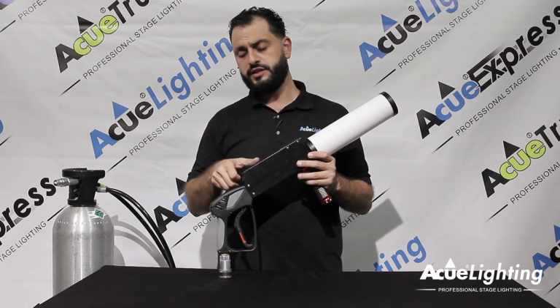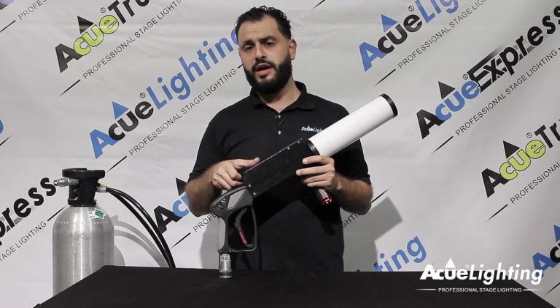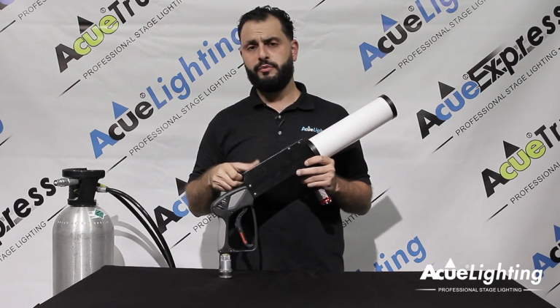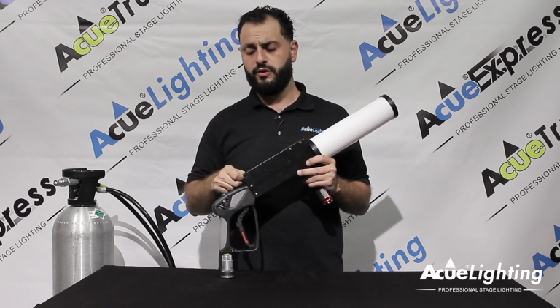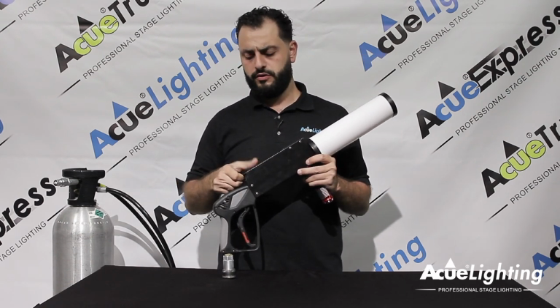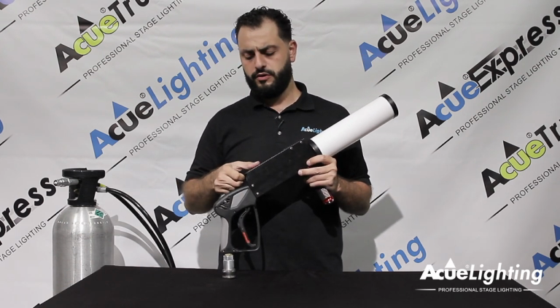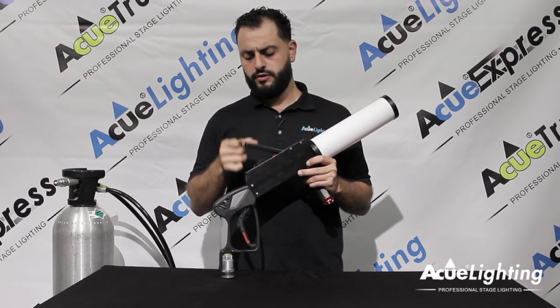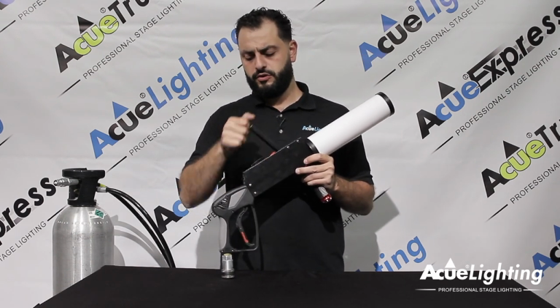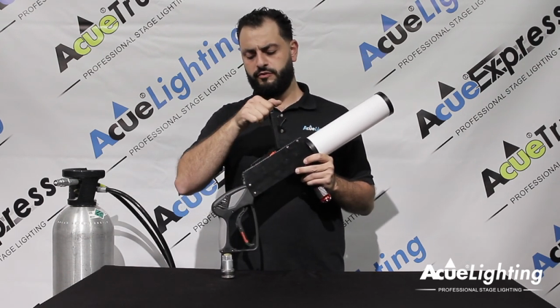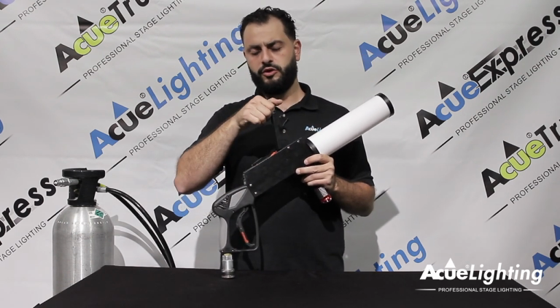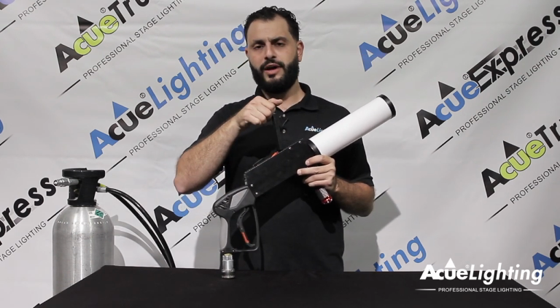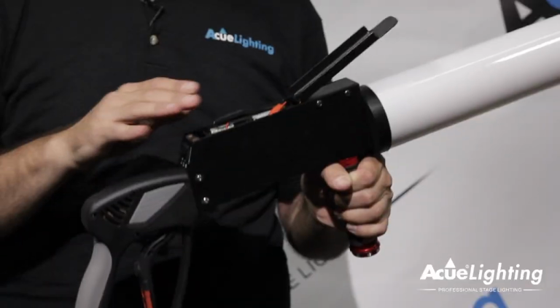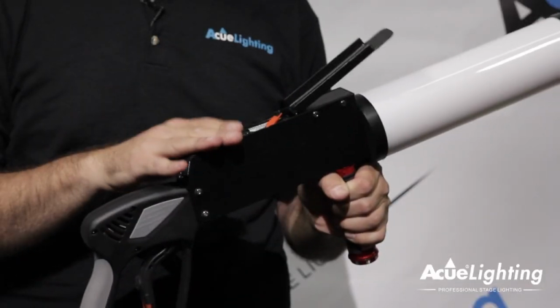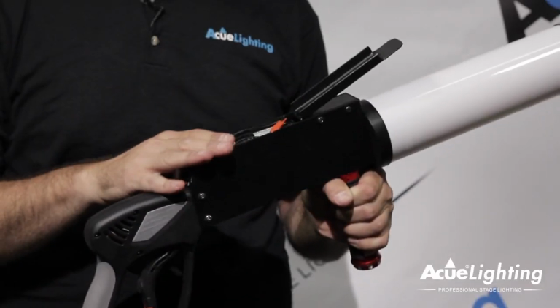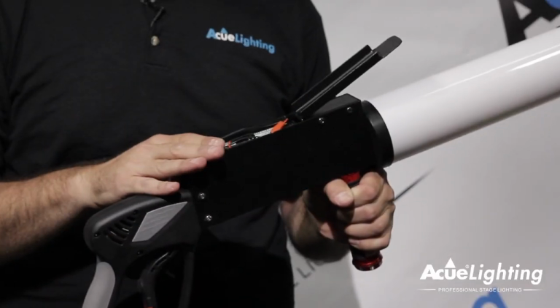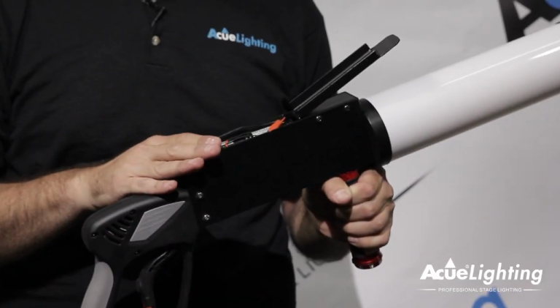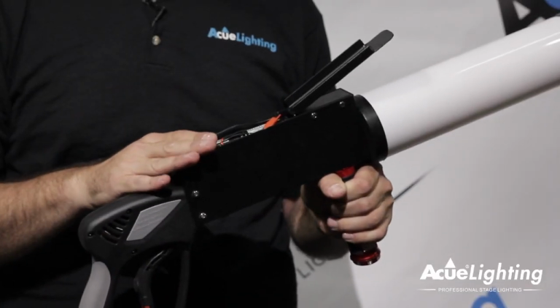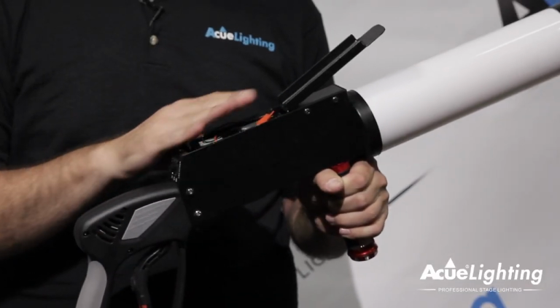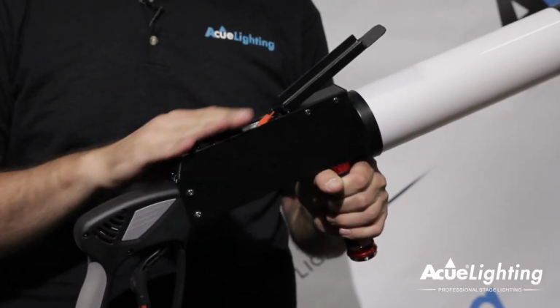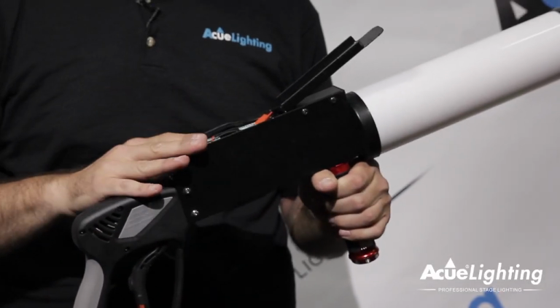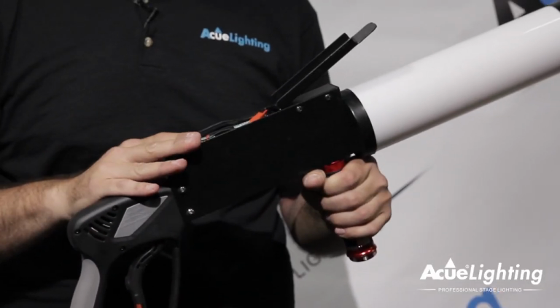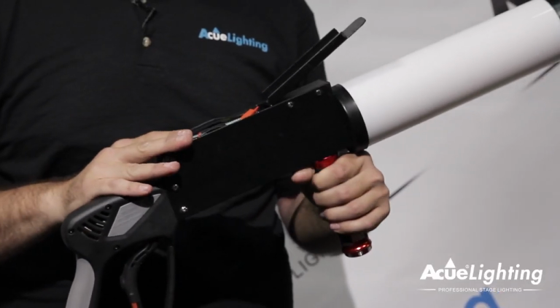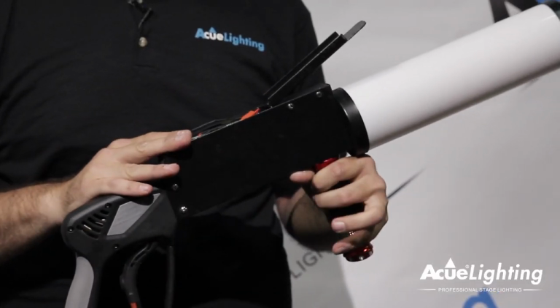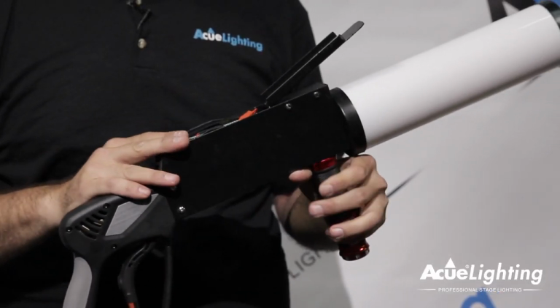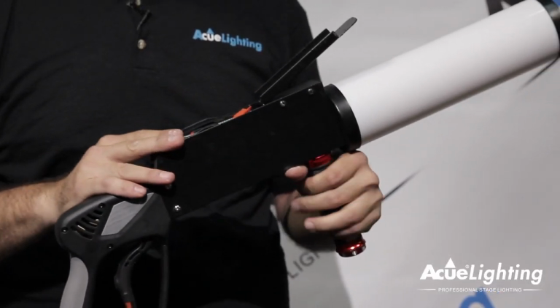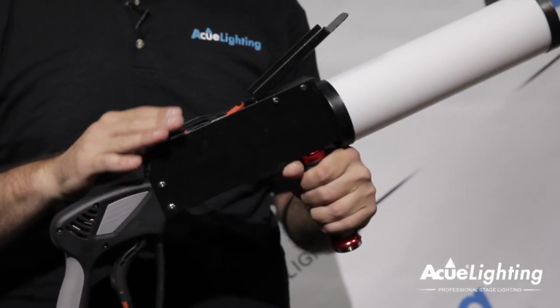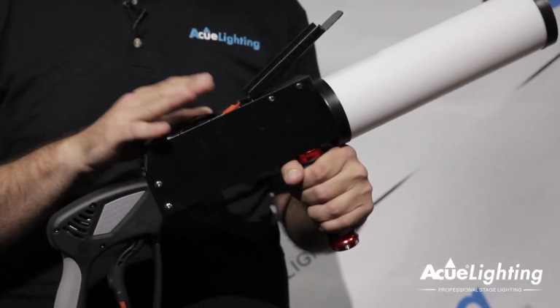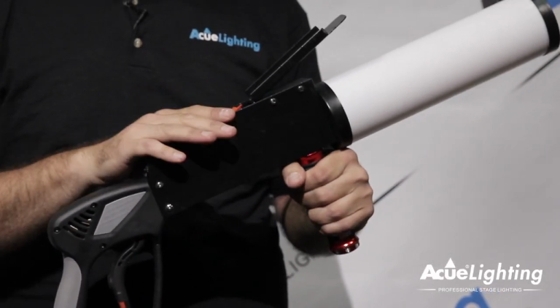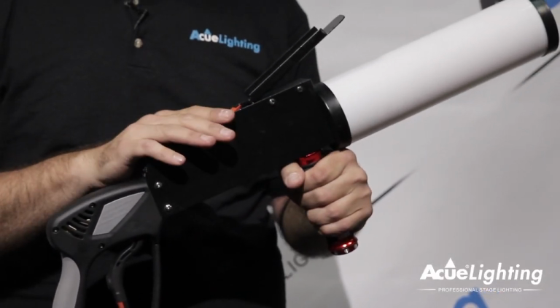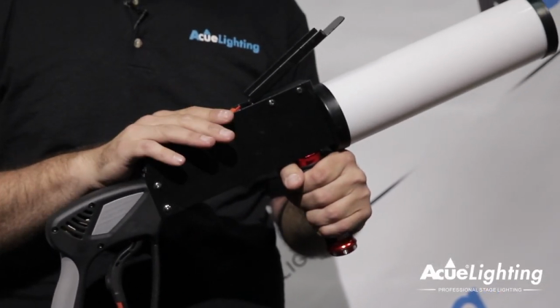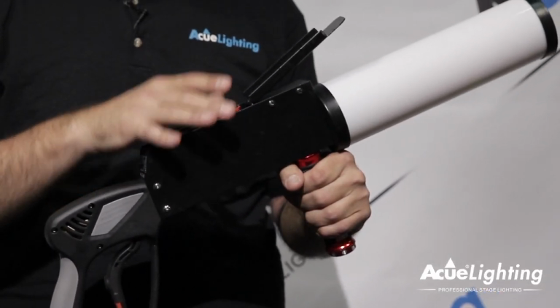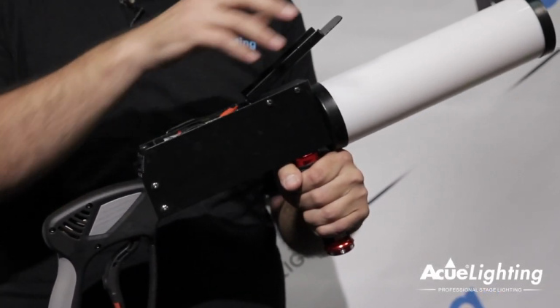It's battery powered. You have a little battery chamber over here. You put all the batteries inside of it, close it up so it's nice and safe out of the way.